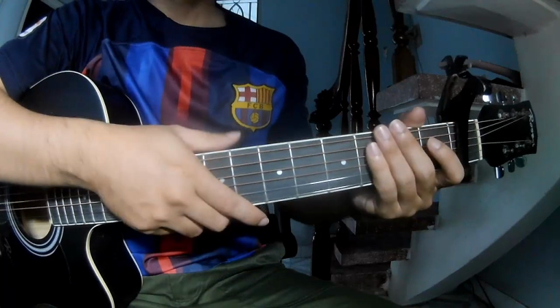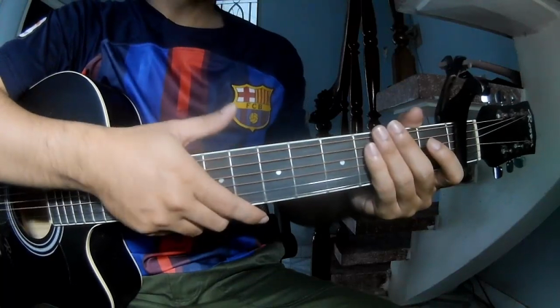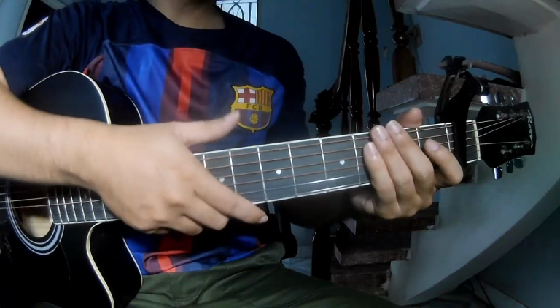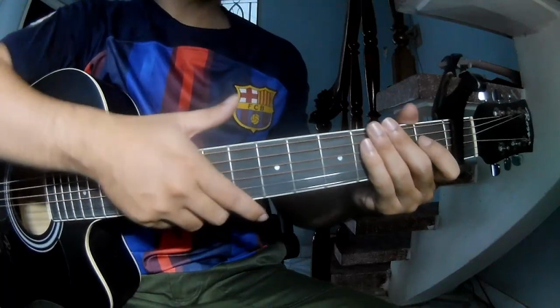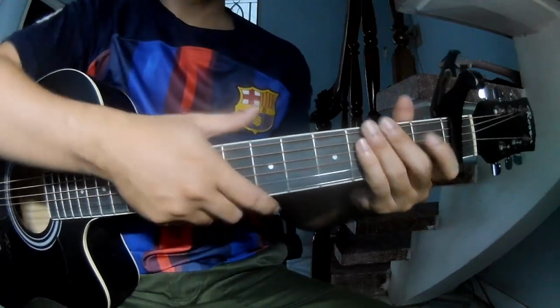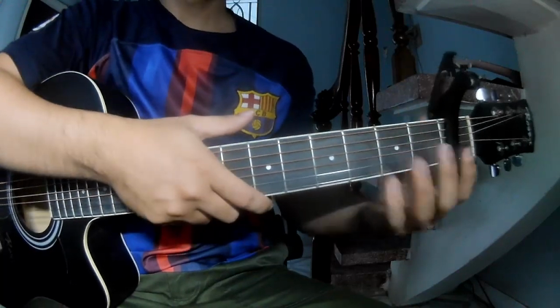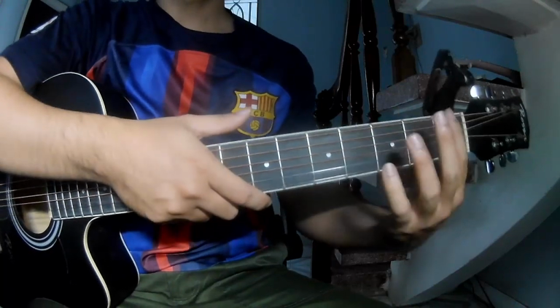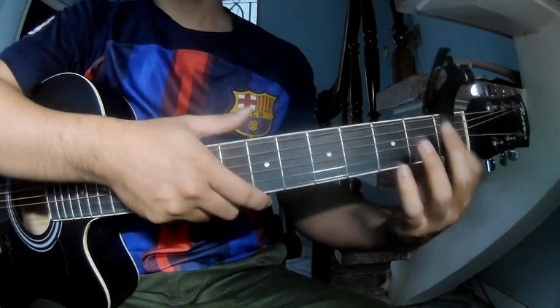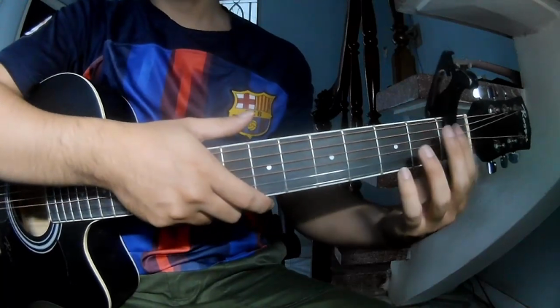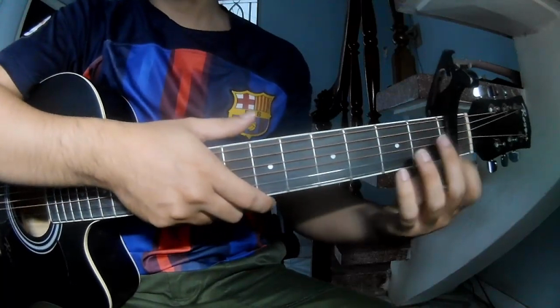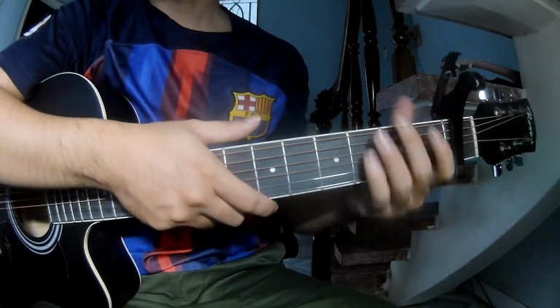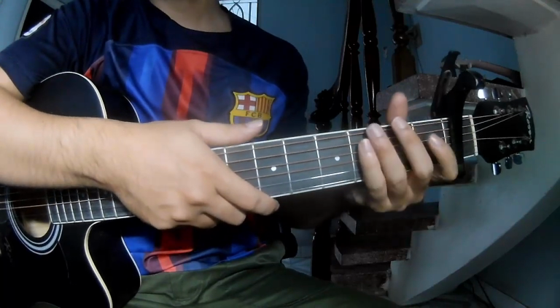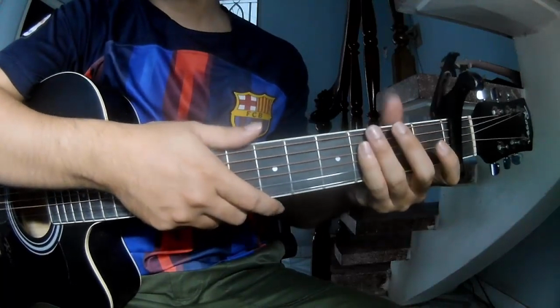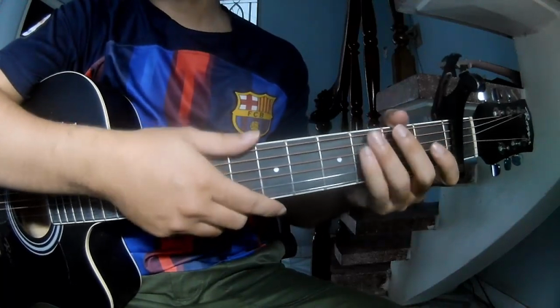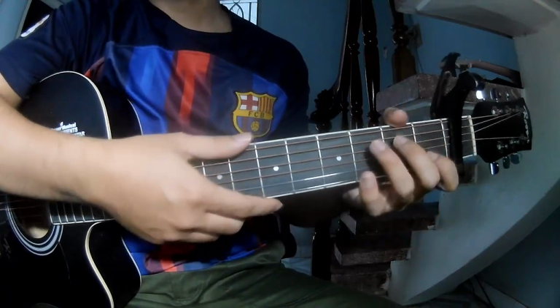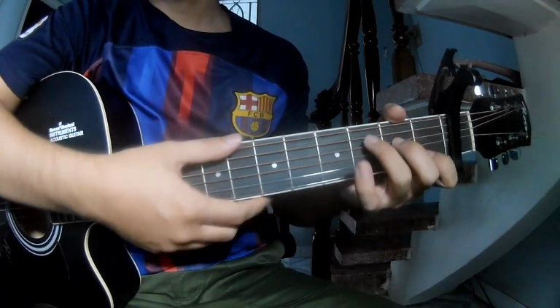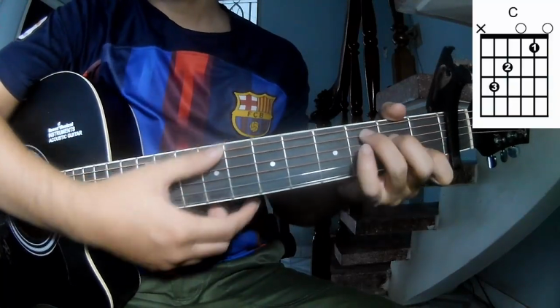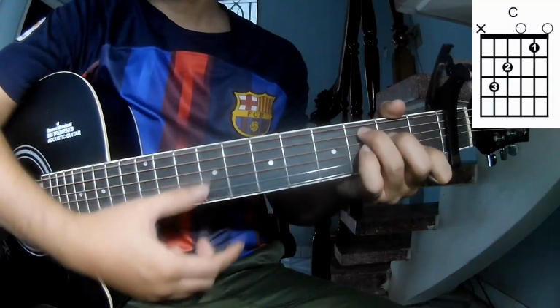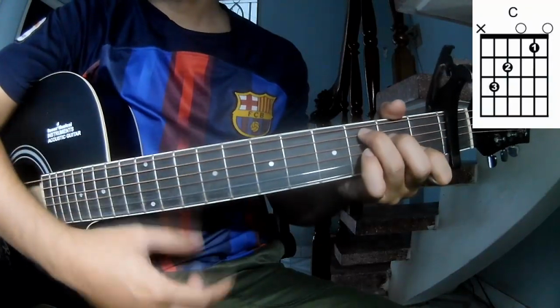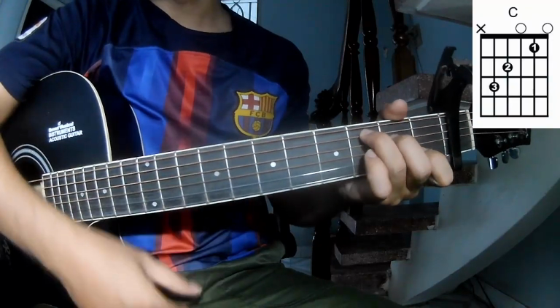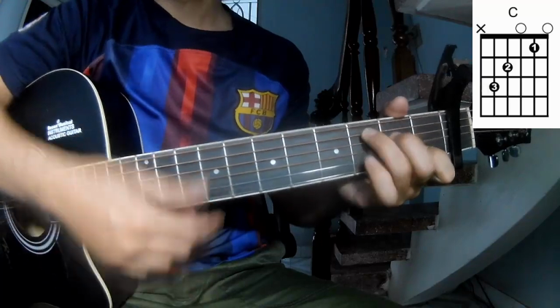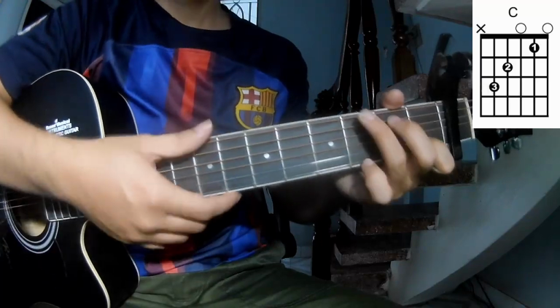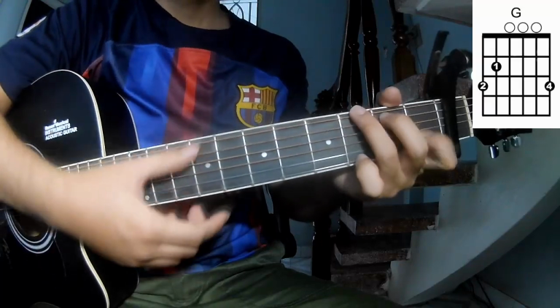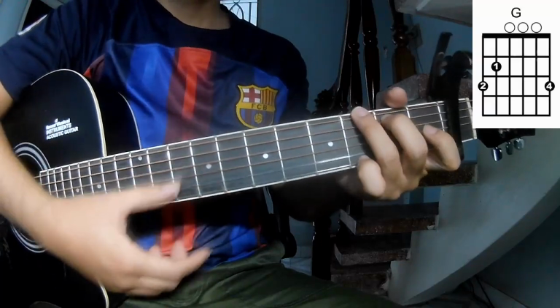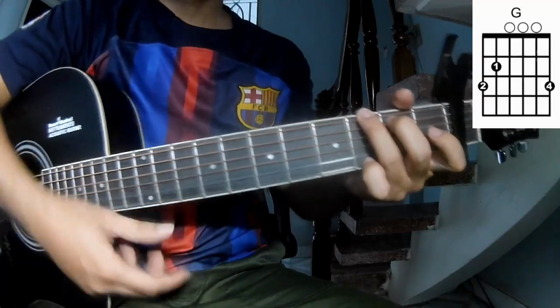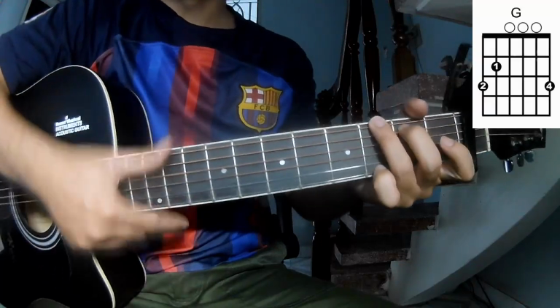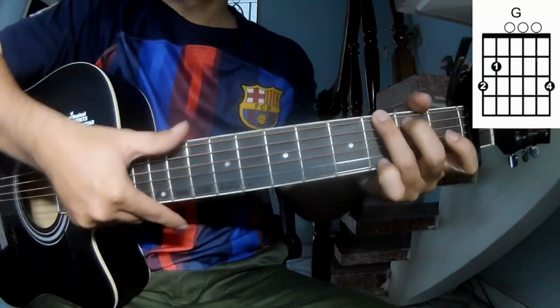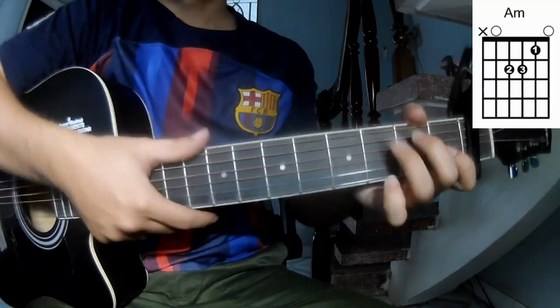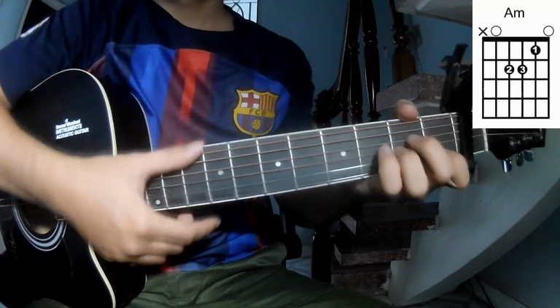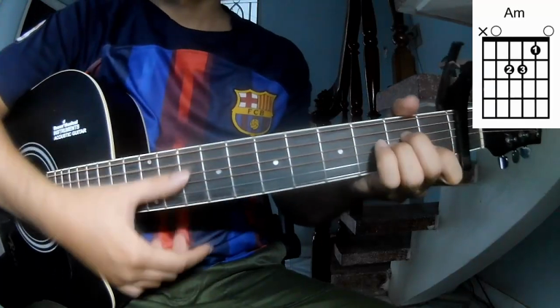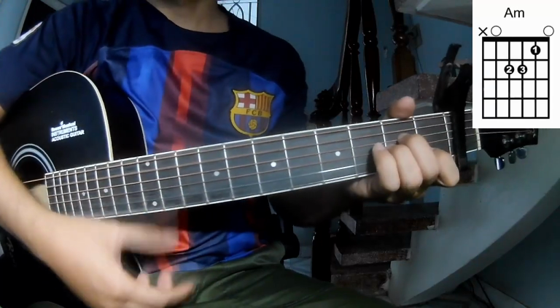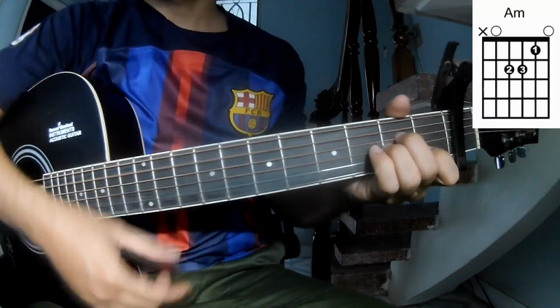First, the chord of this song is A, C, G, A amp.